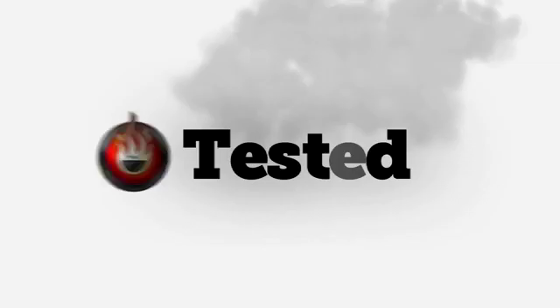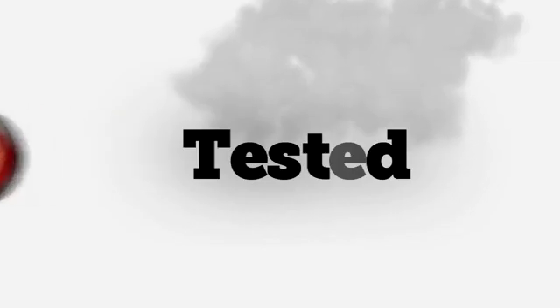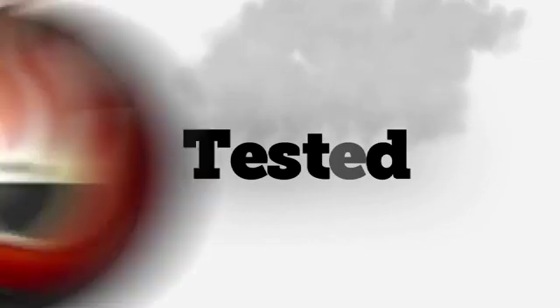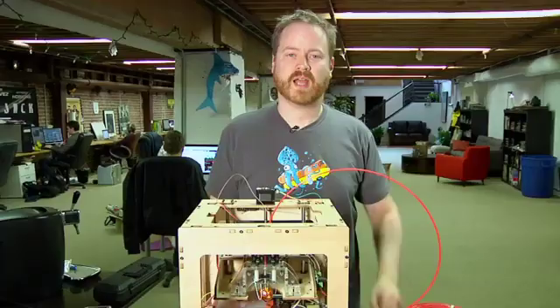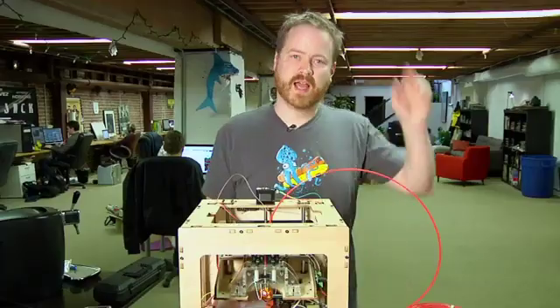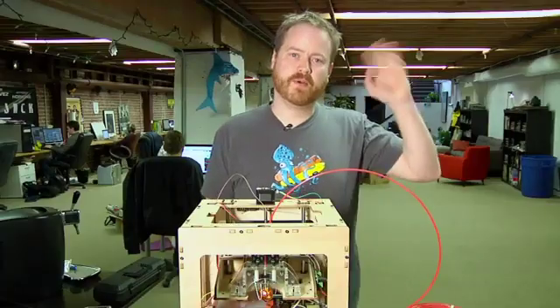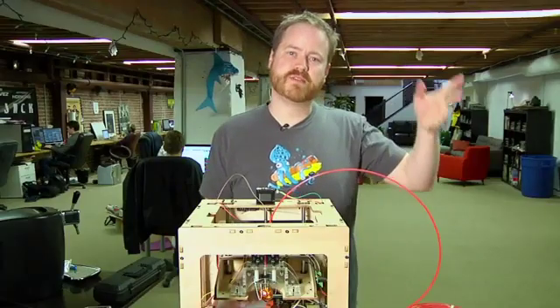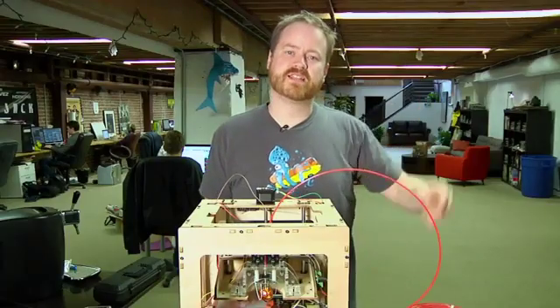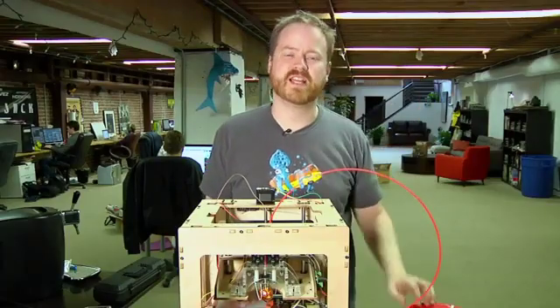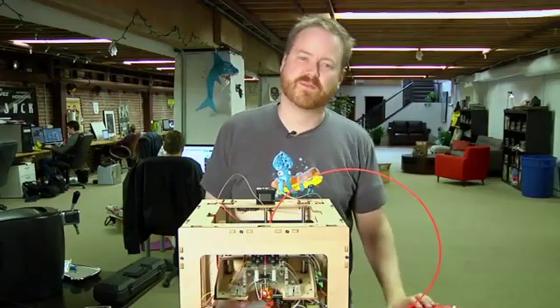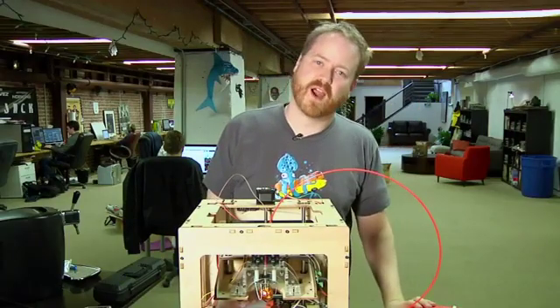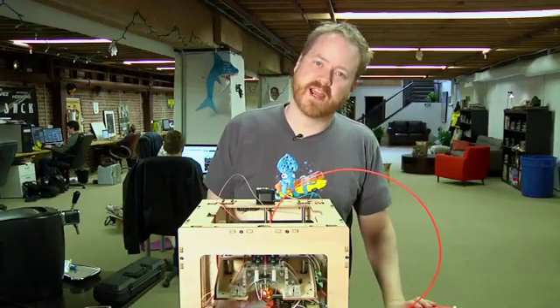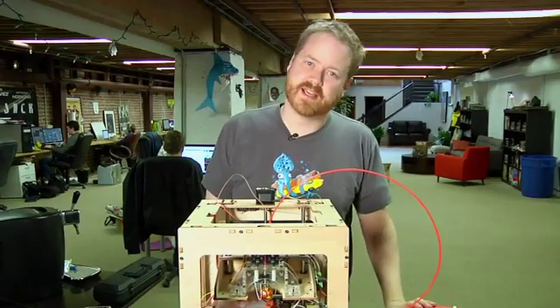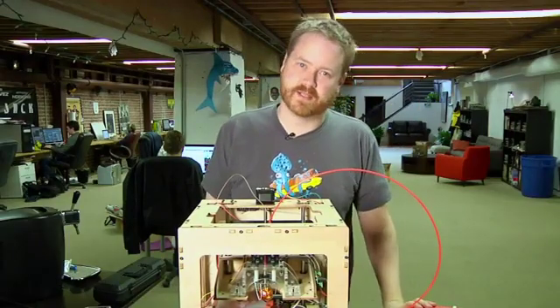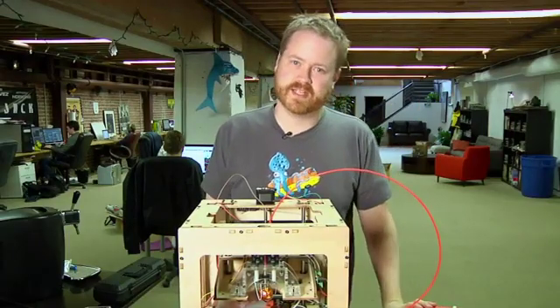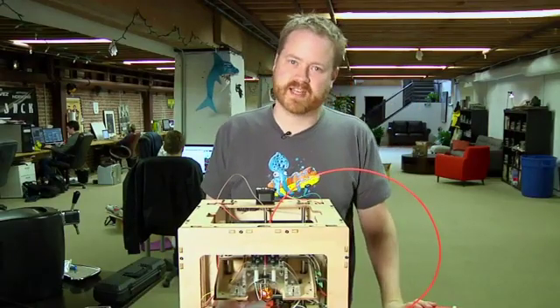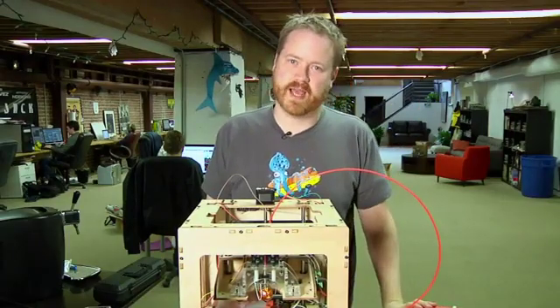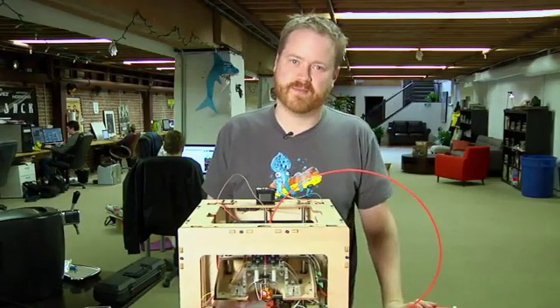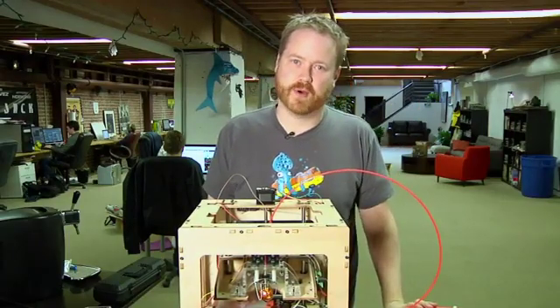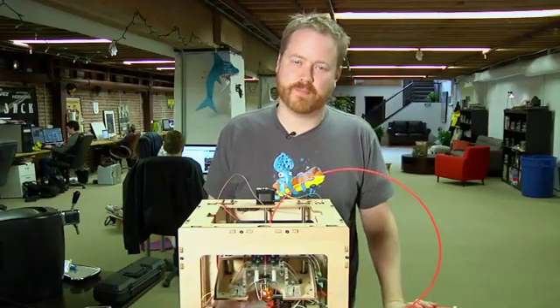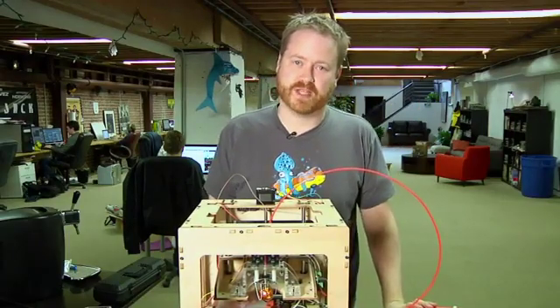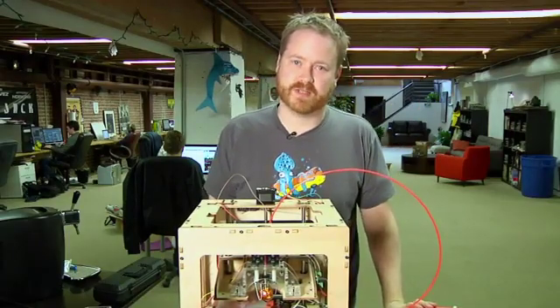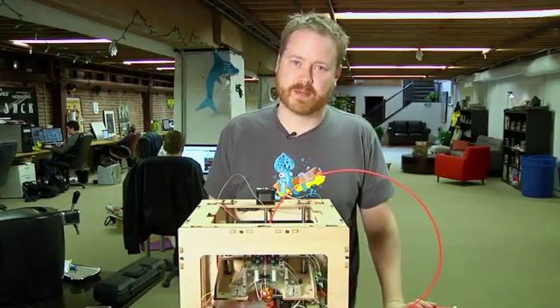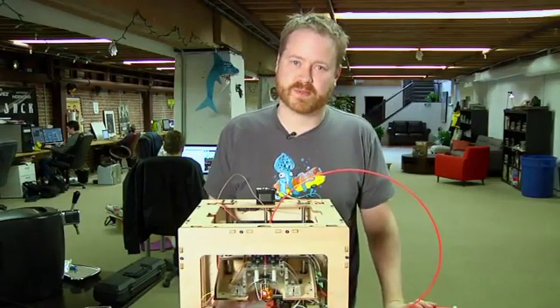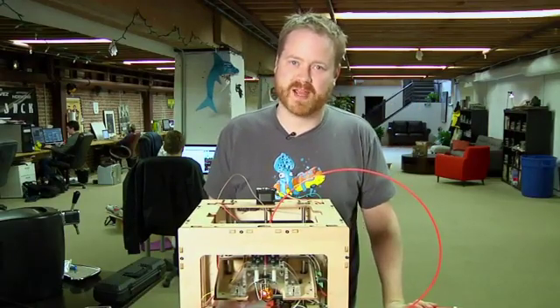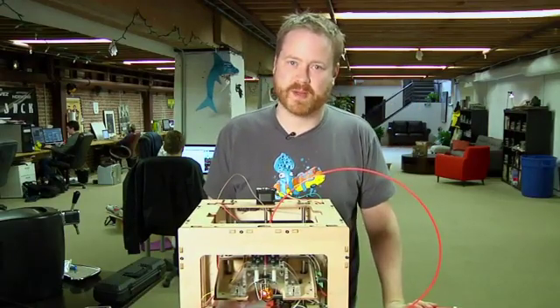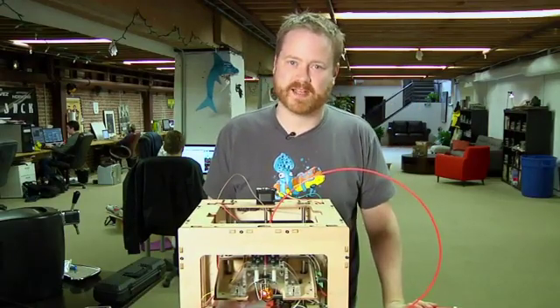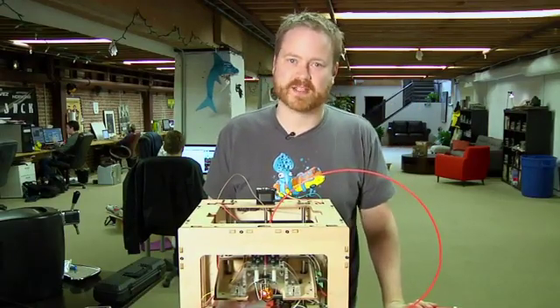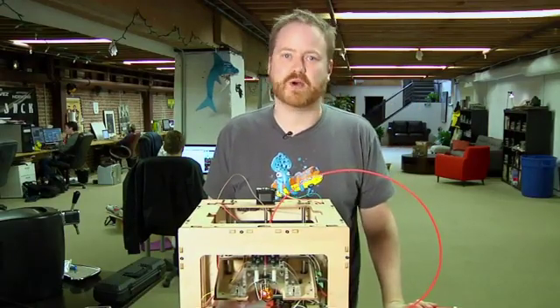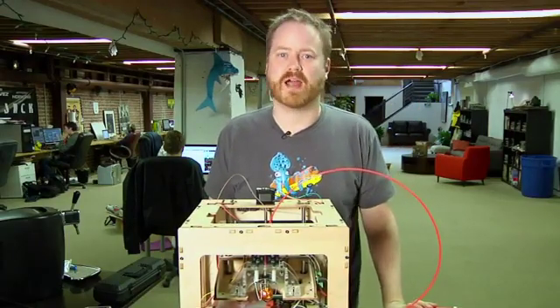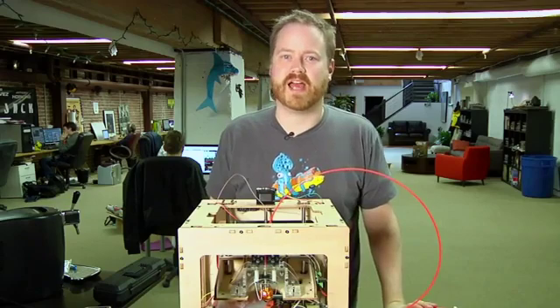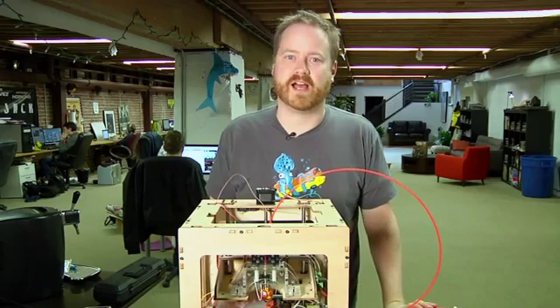Tested! Hi, I'm Will from Tested. It's Friday, so it's time for Print the Mystery Object with the MakerBot. Let's go right now.